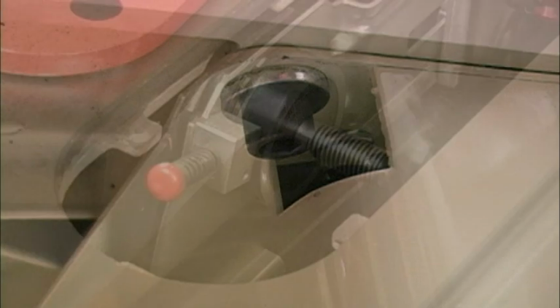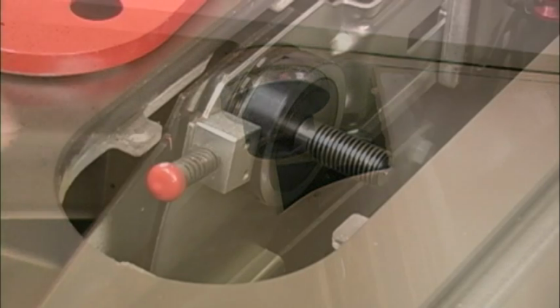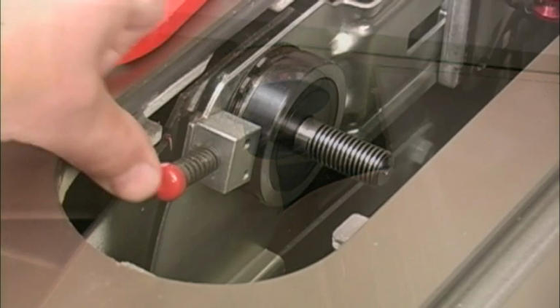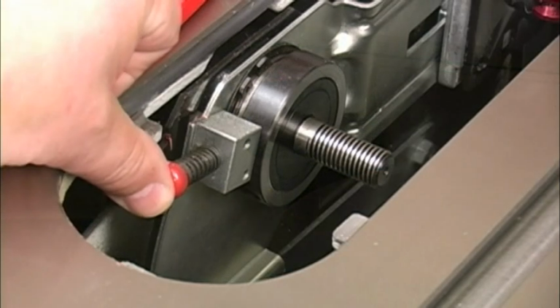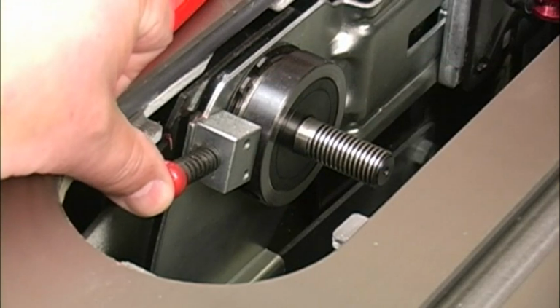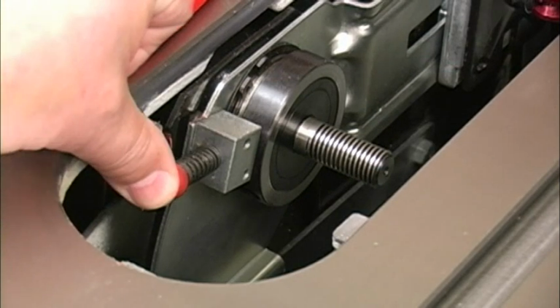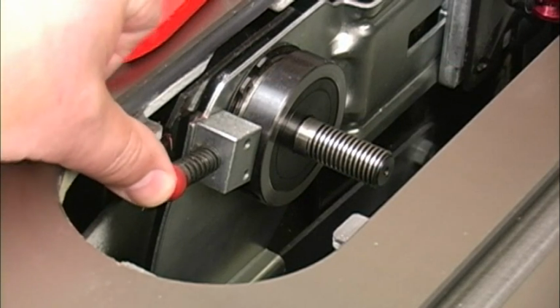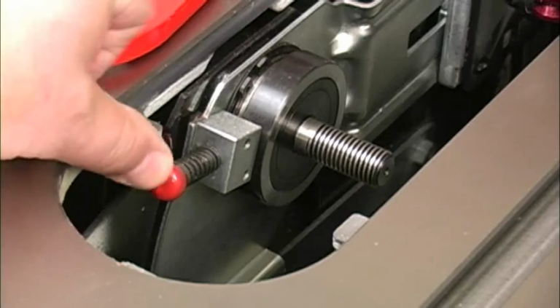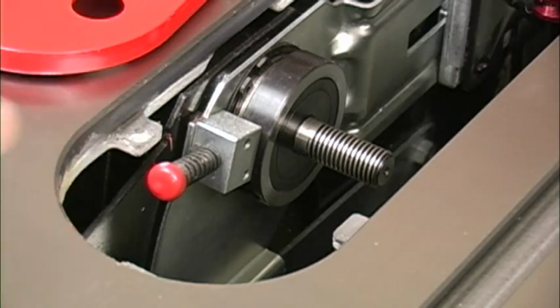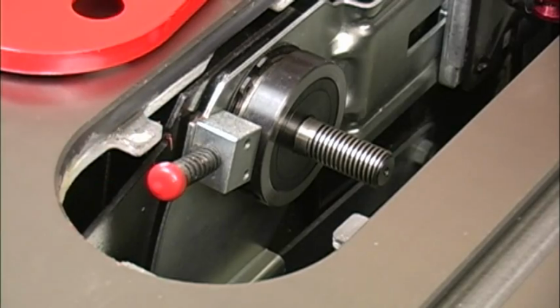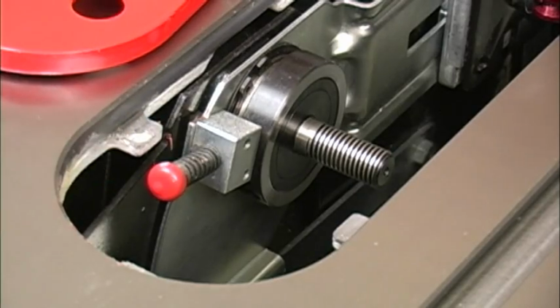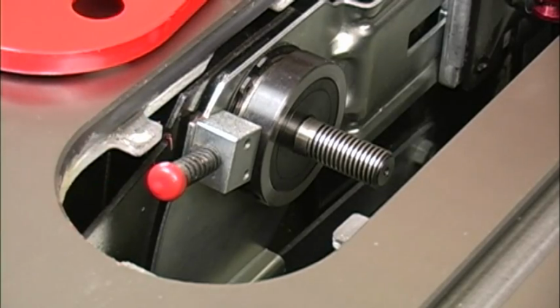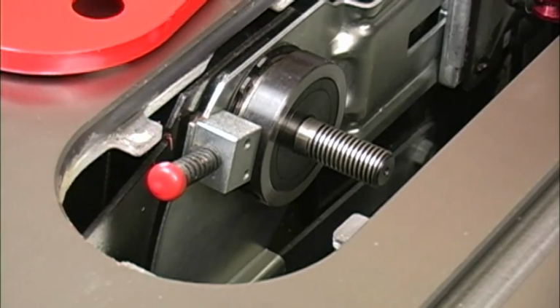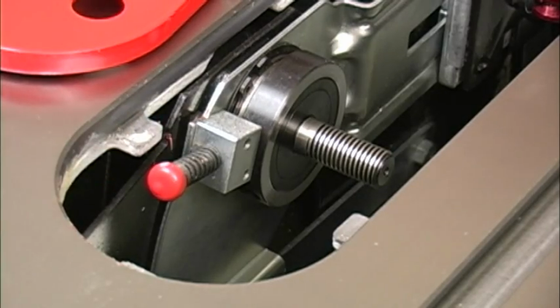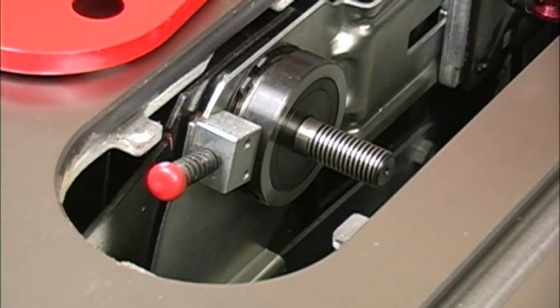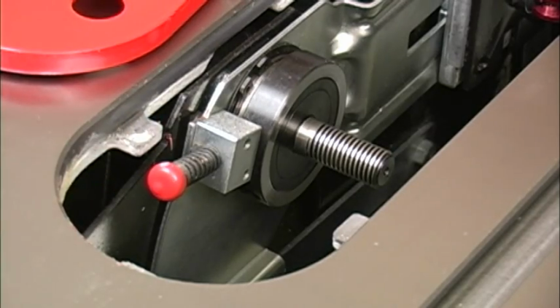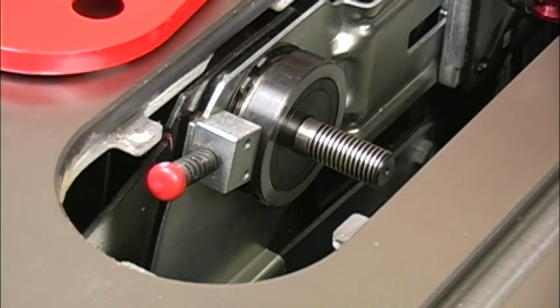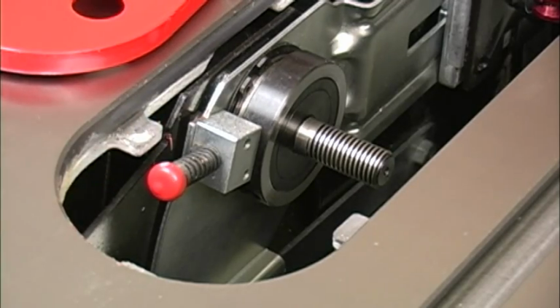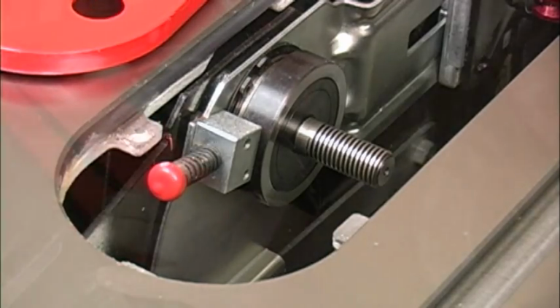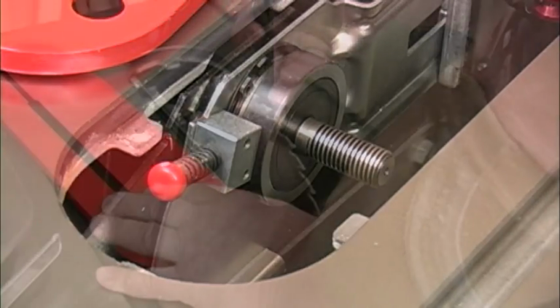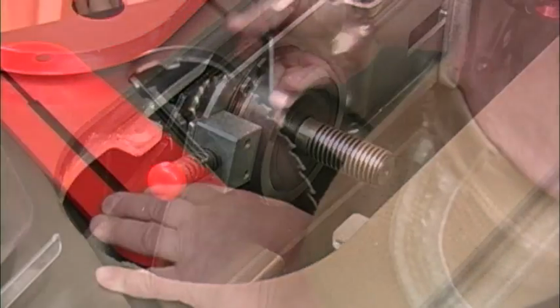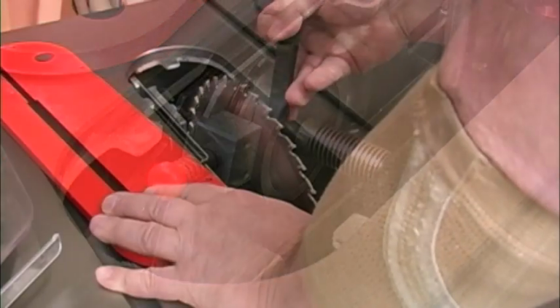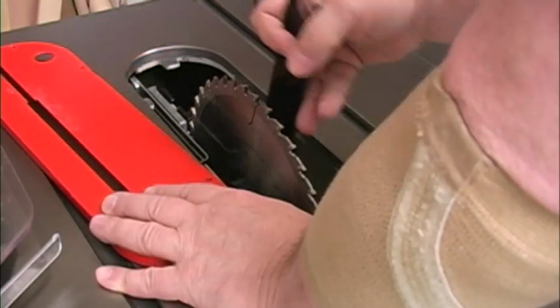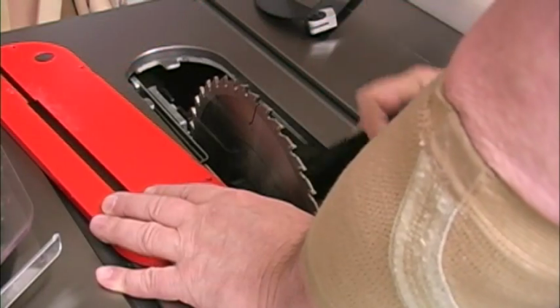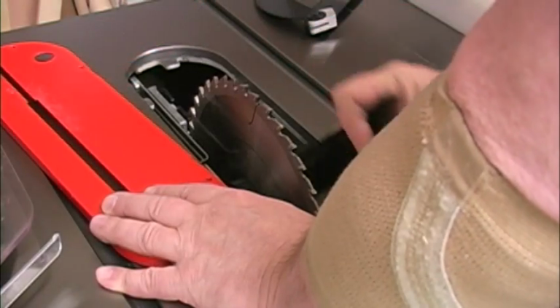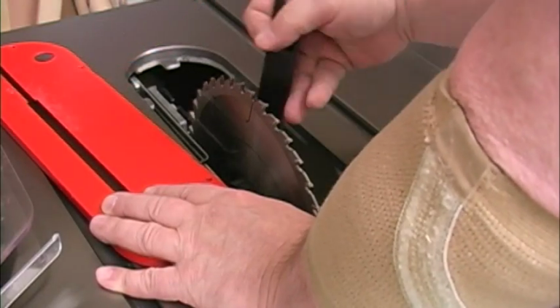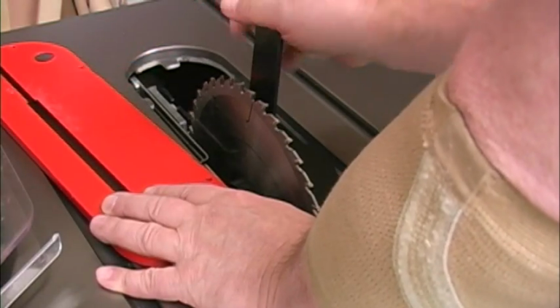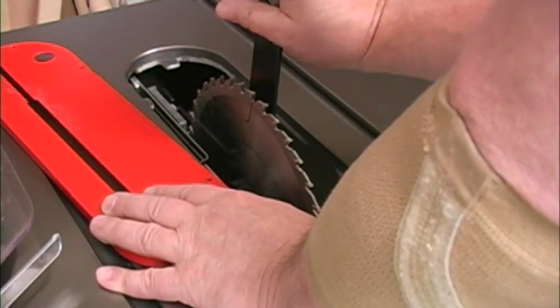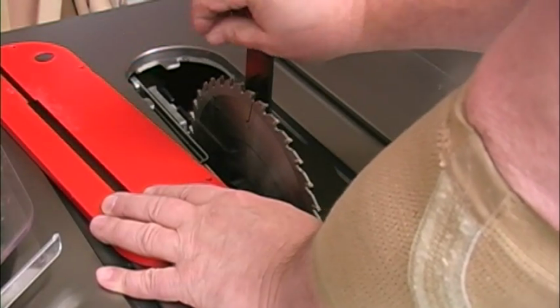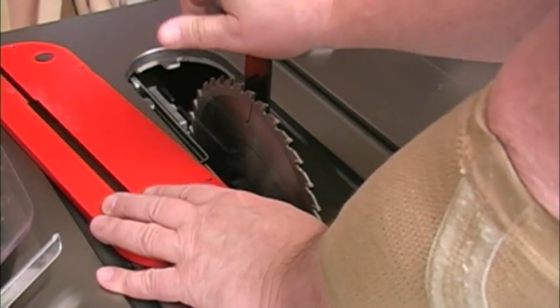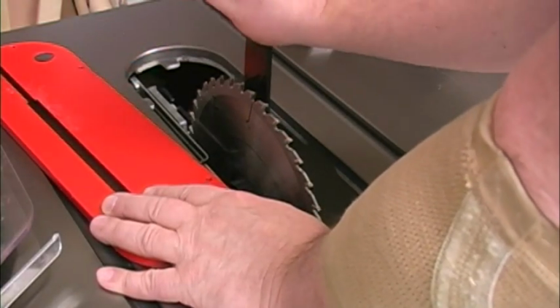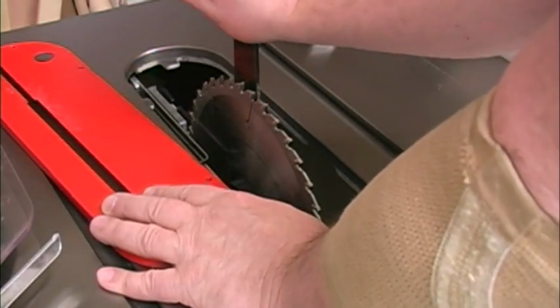This push-button spindle lock makes changing blades very easy. Jet includes the only wrench you need for changing blades.